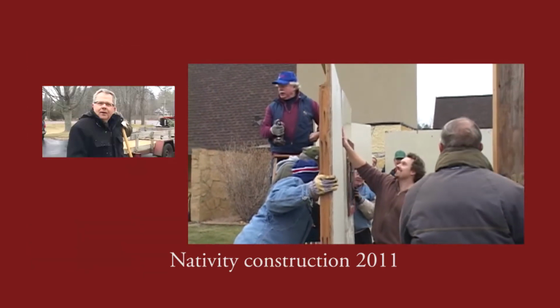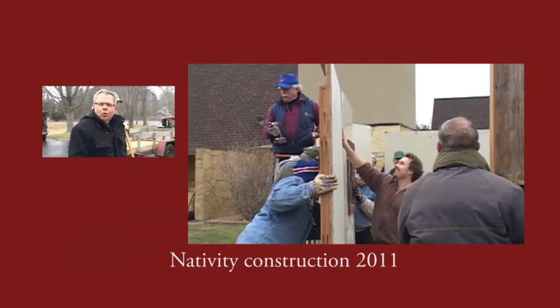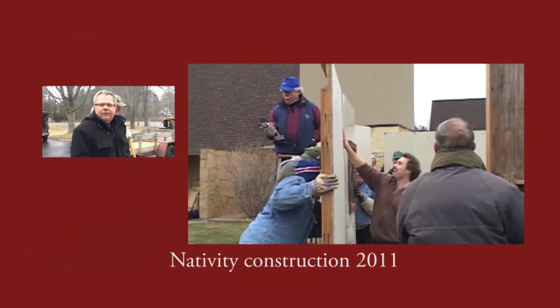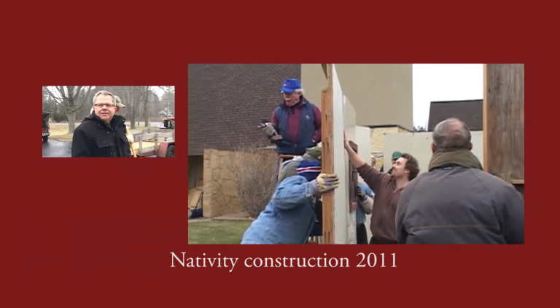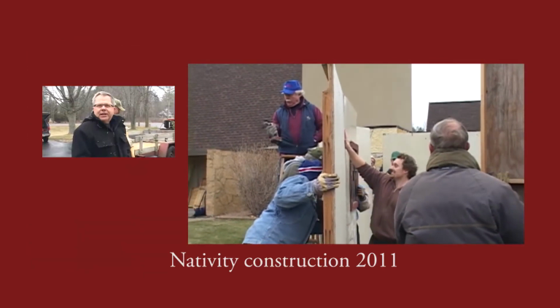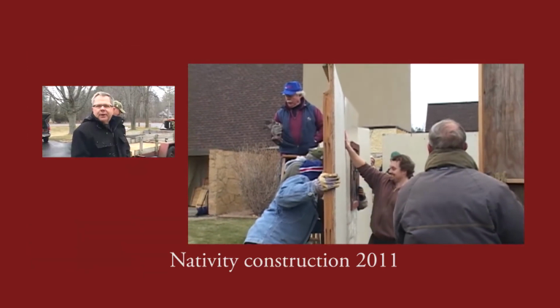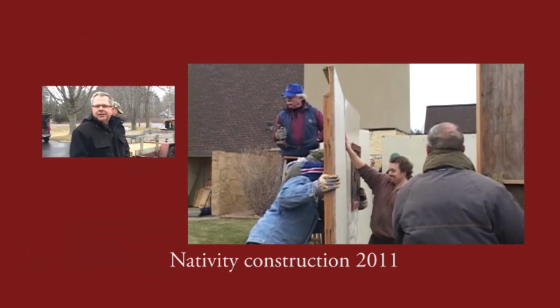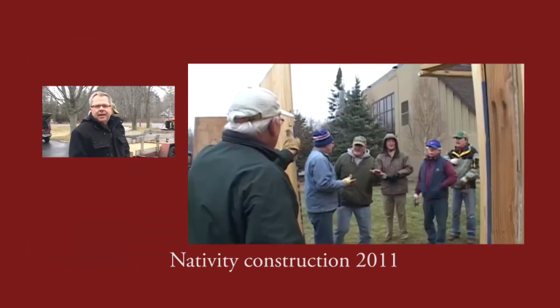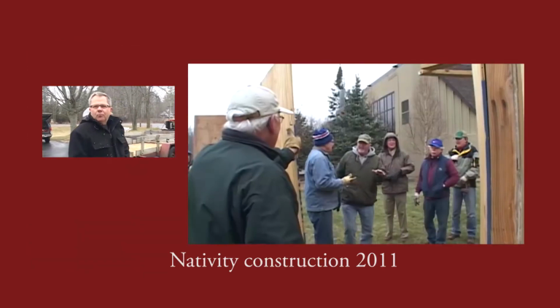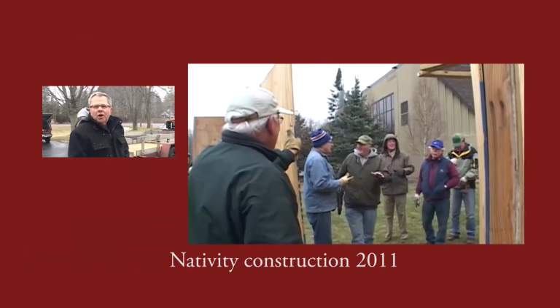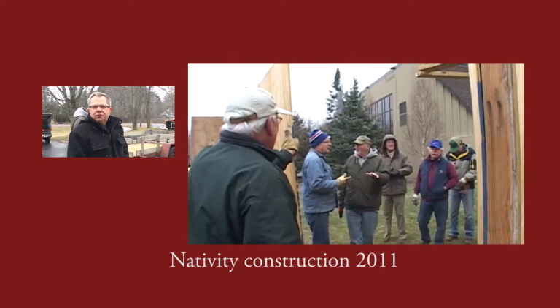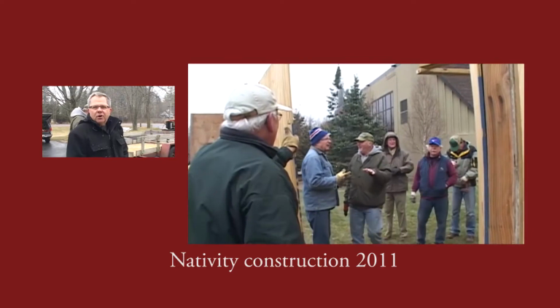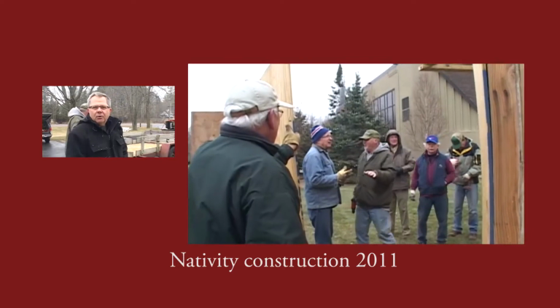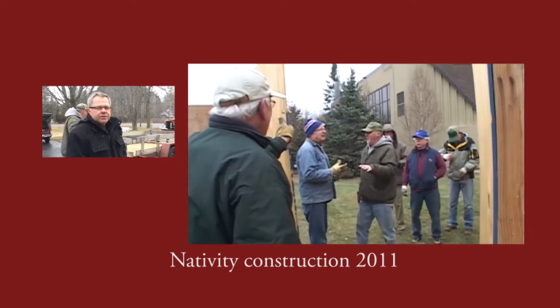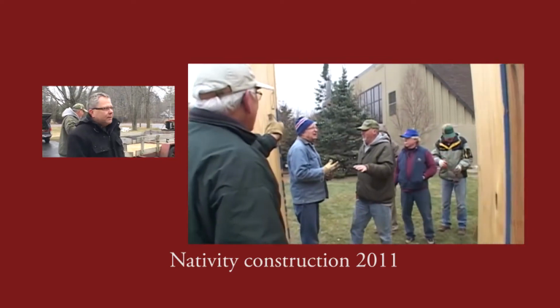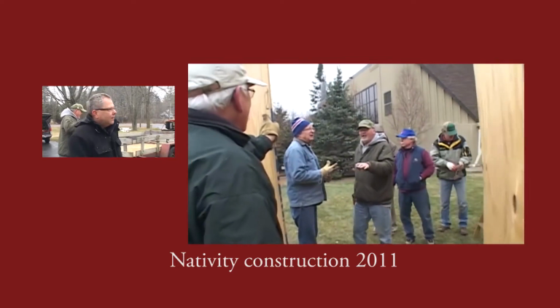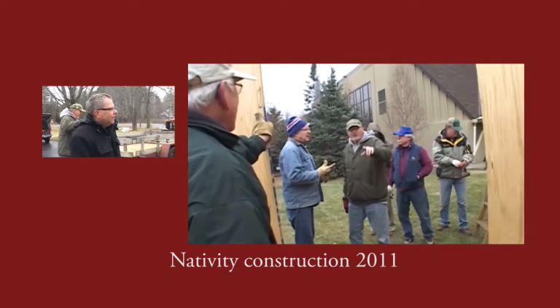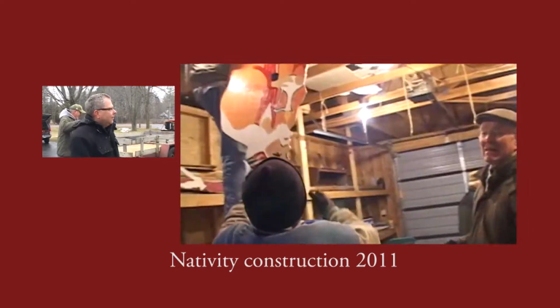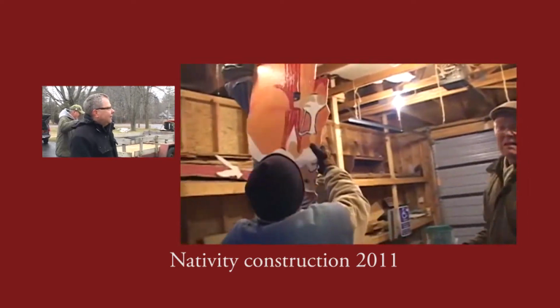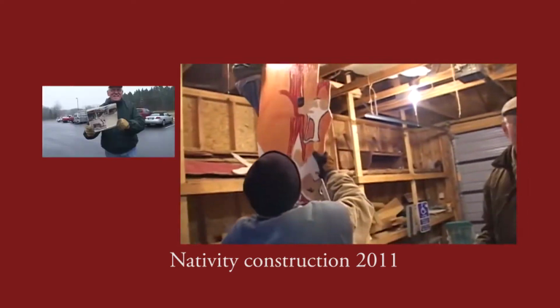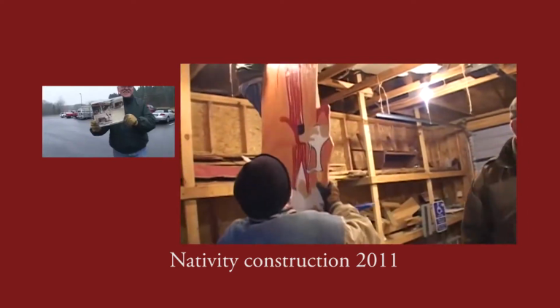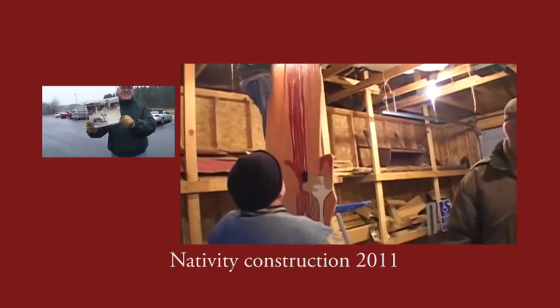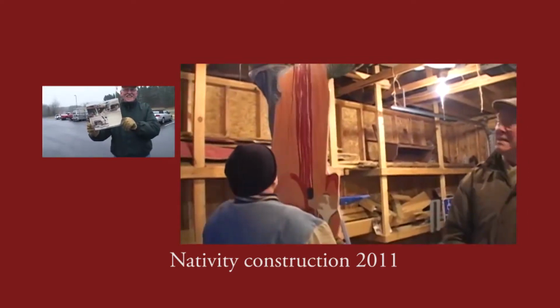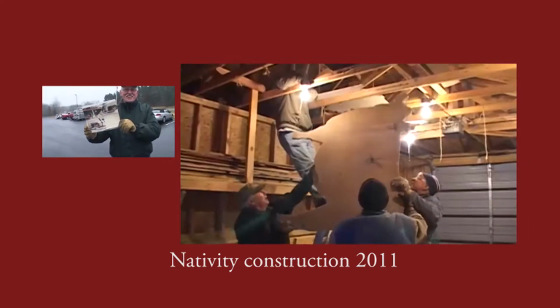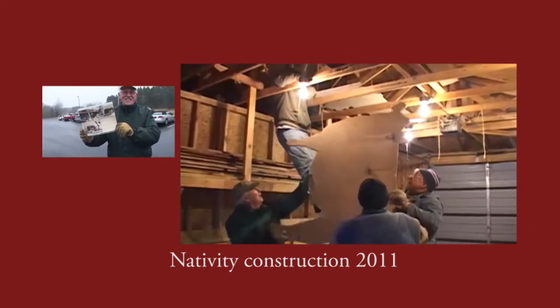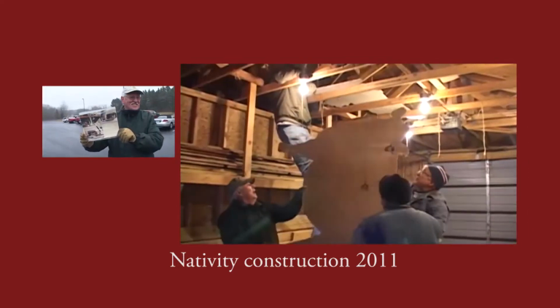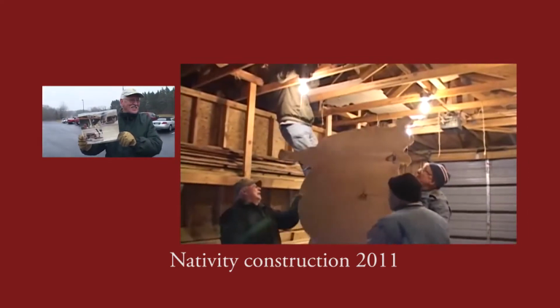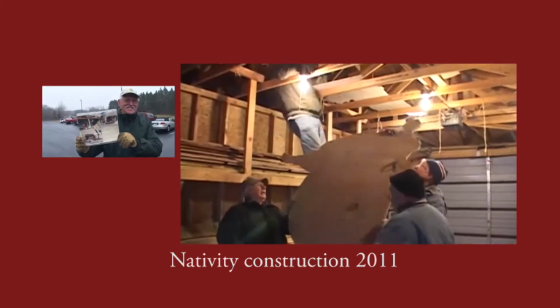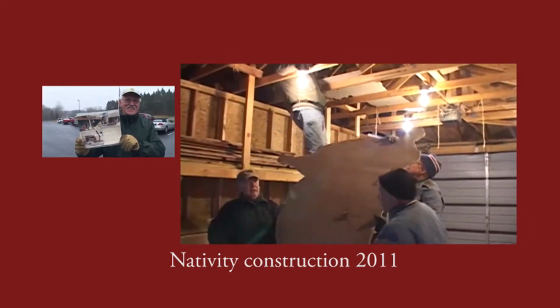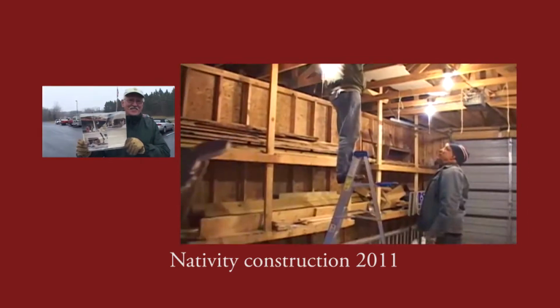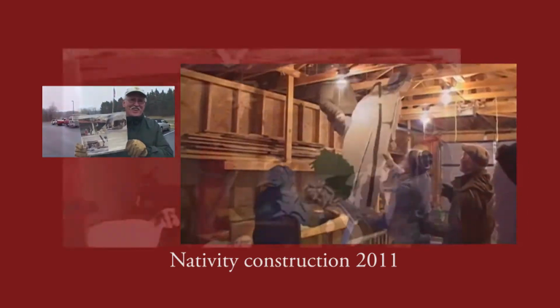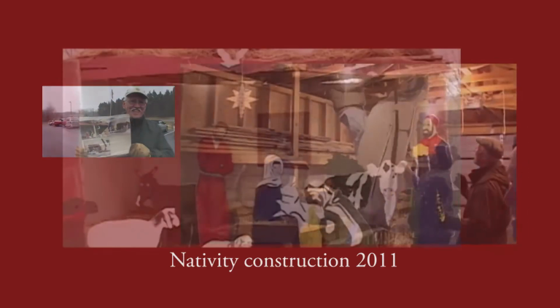Work fascinates me — I could stand and watch it for hours. Now we got the instructions, now that we're all done.